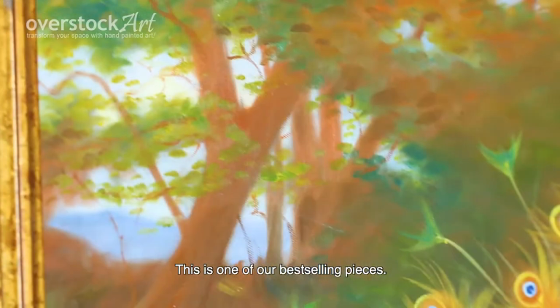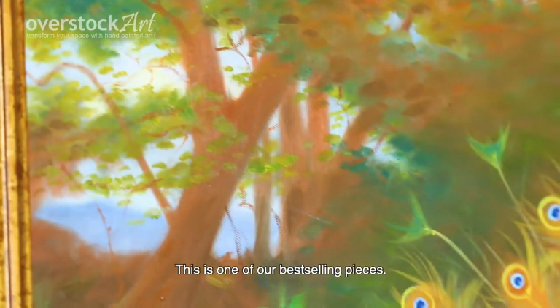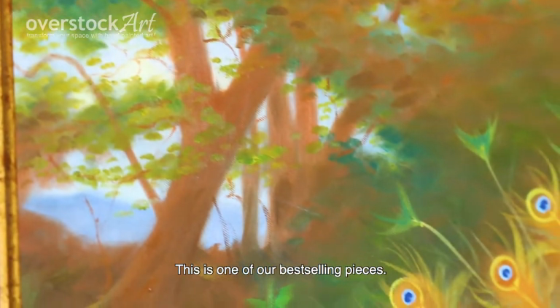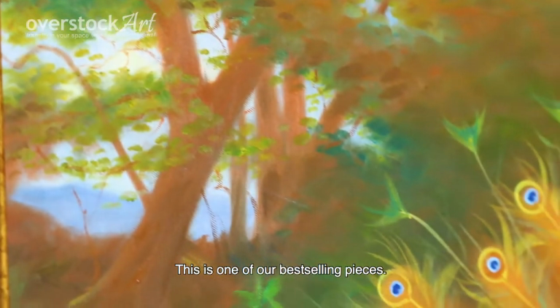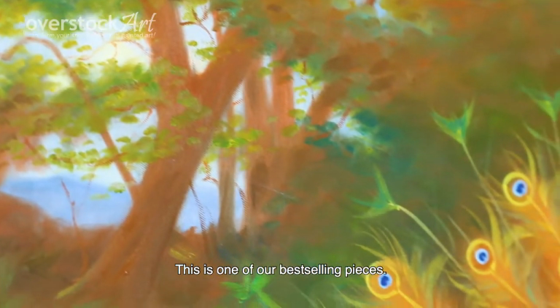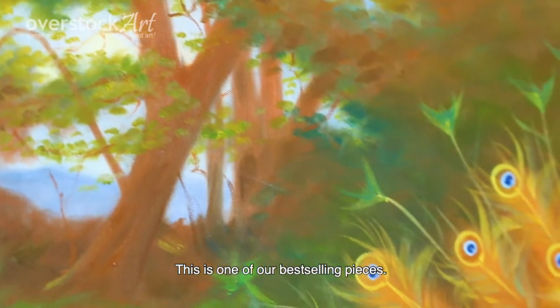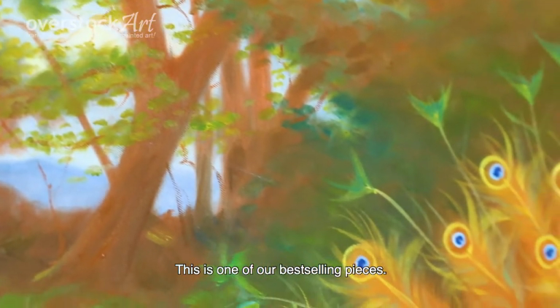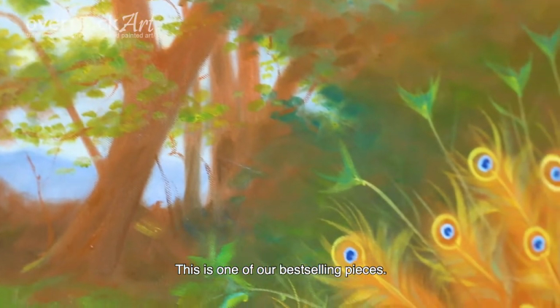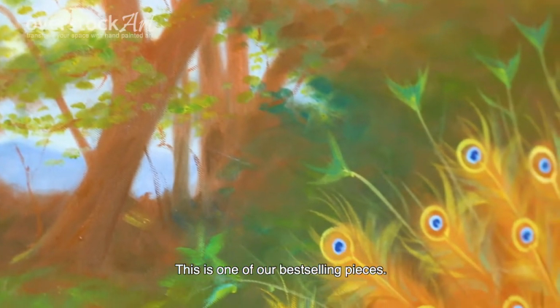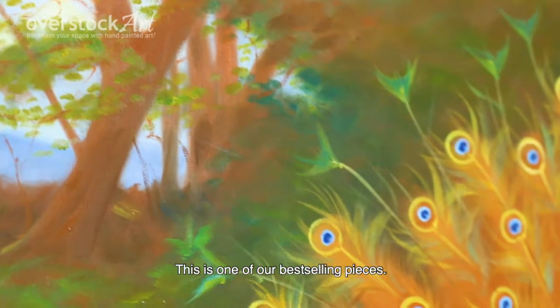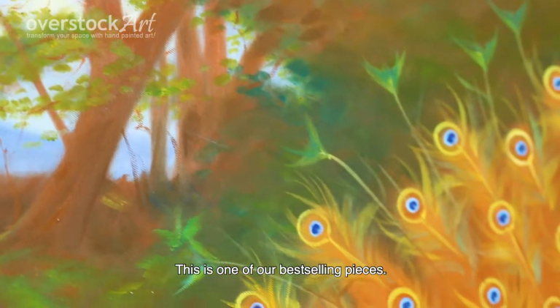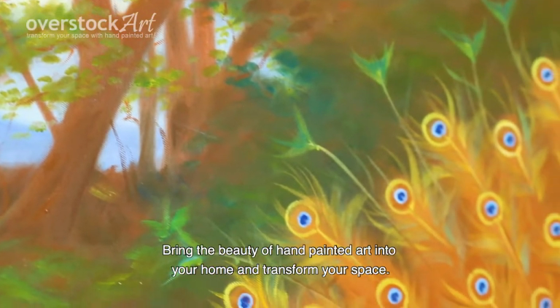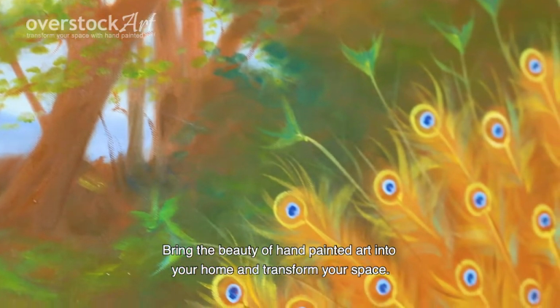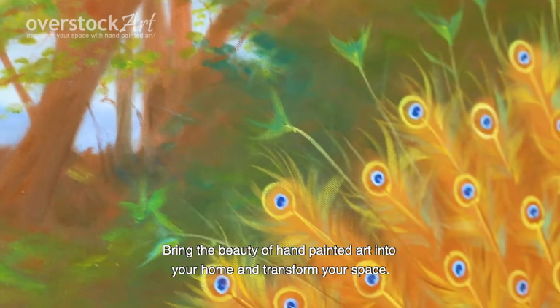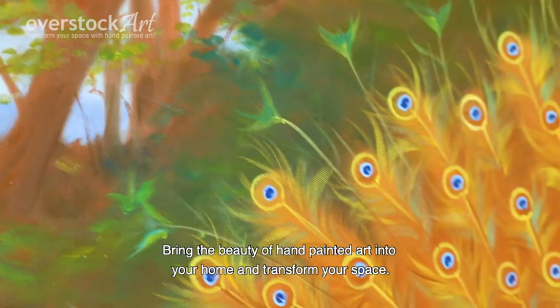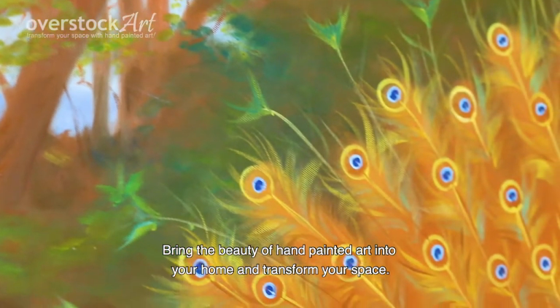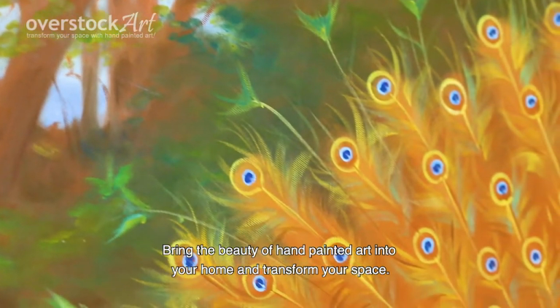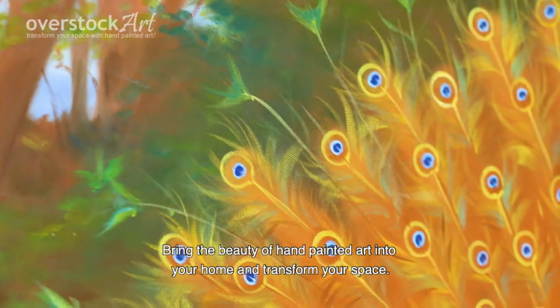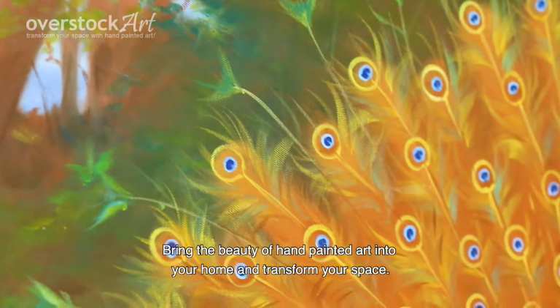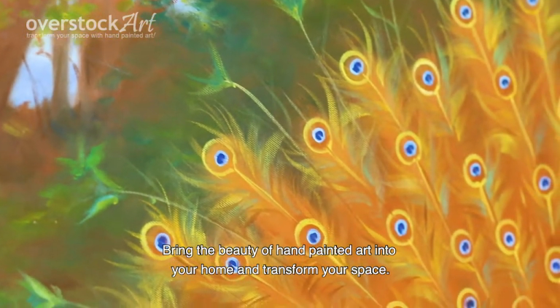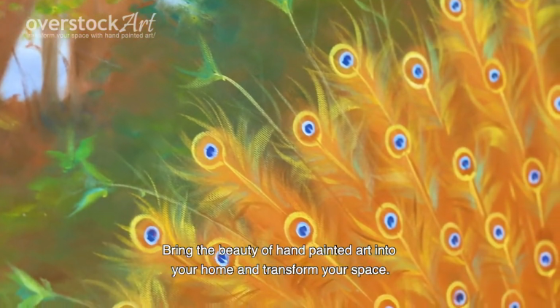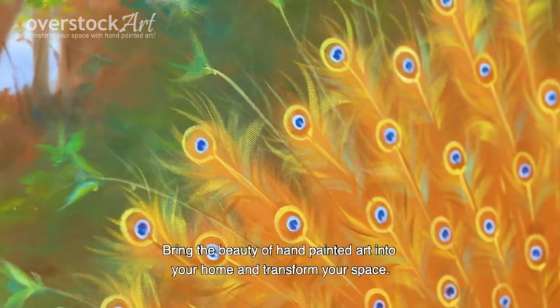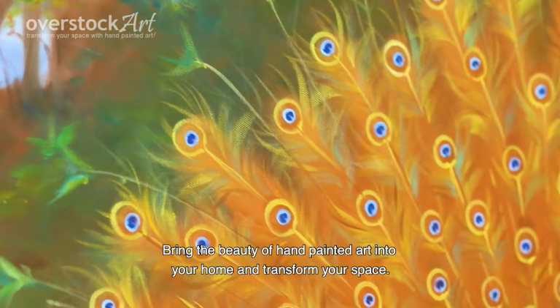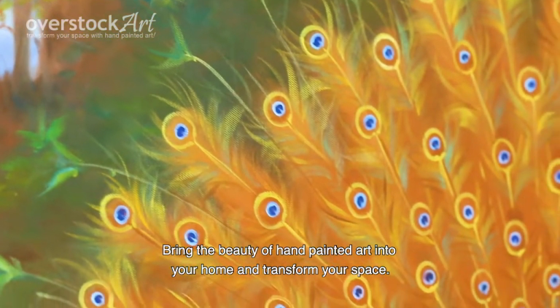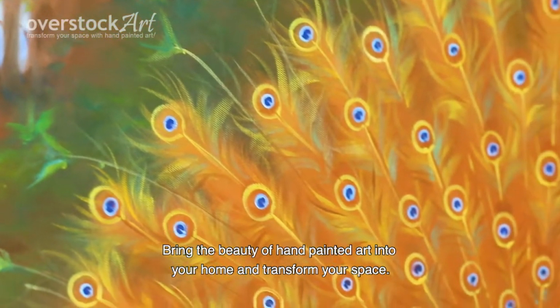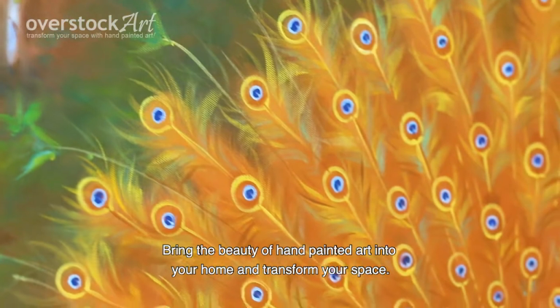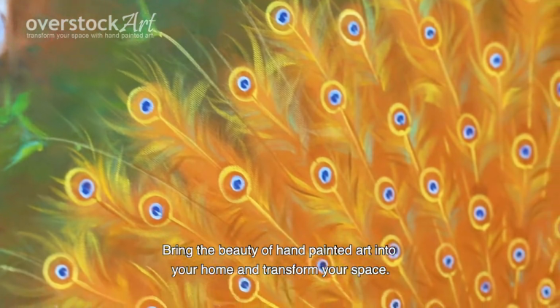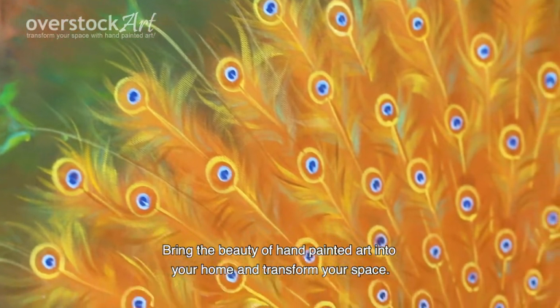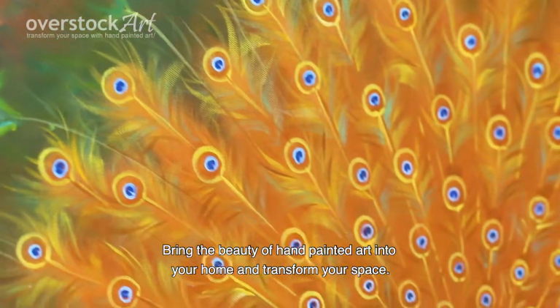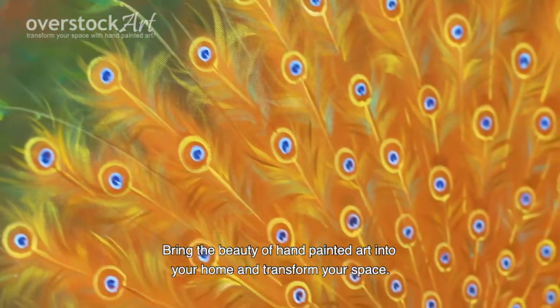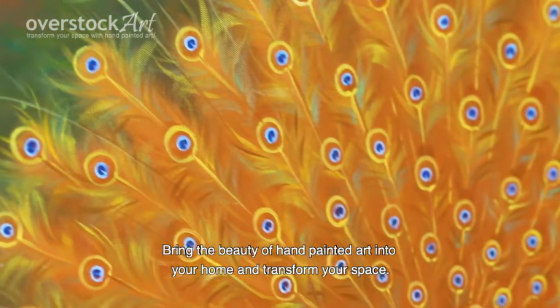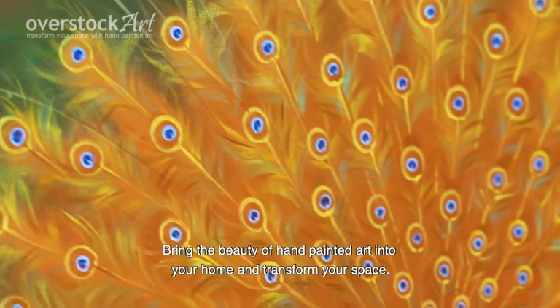This is one of our best-selling pieces. Bring the beauty of hand-painted art into your home and transform your space.